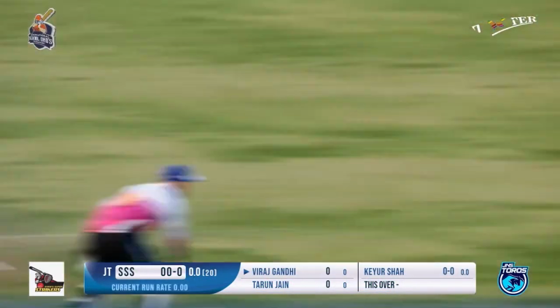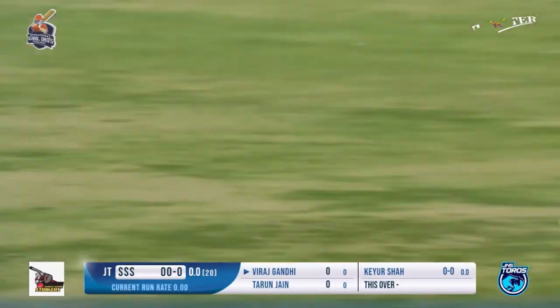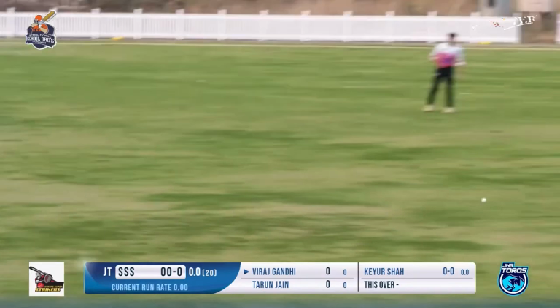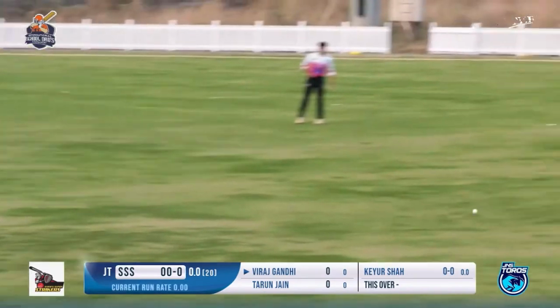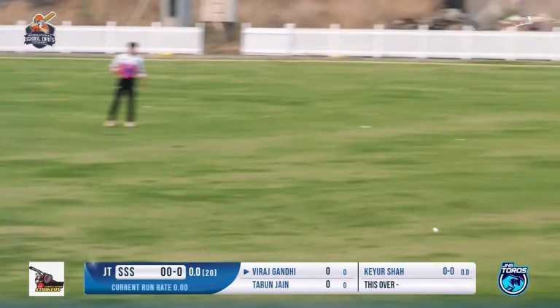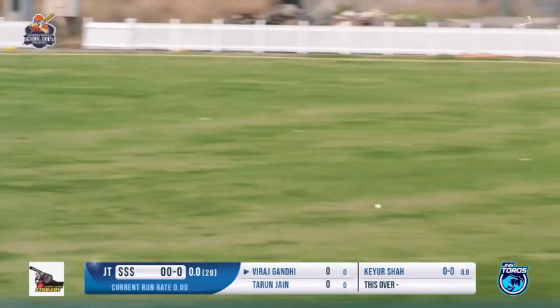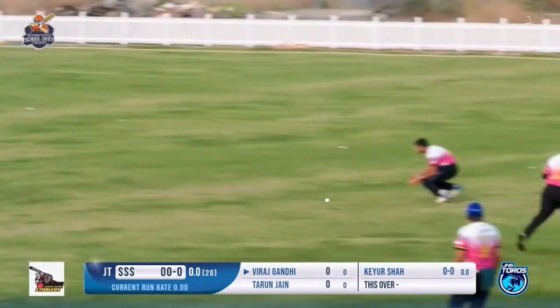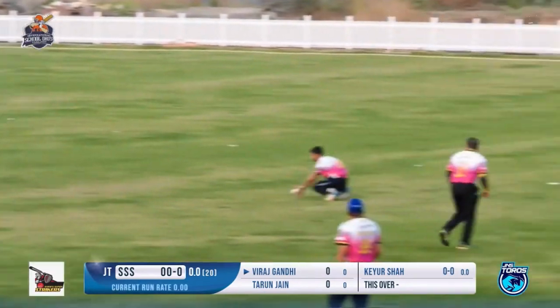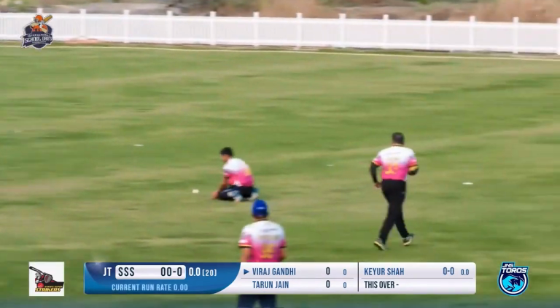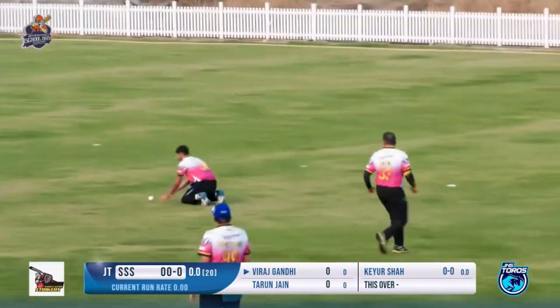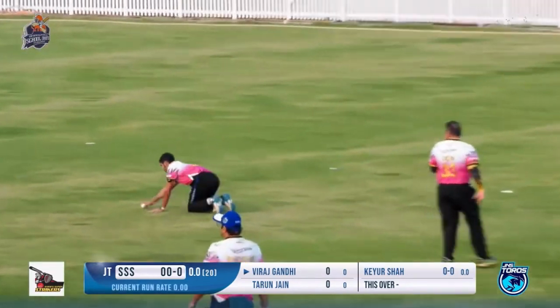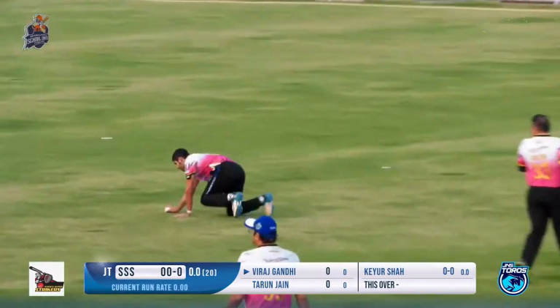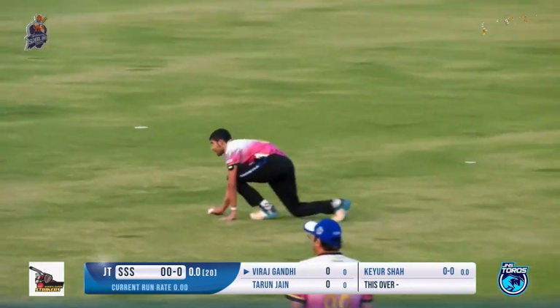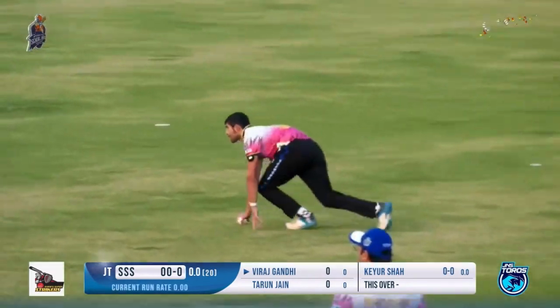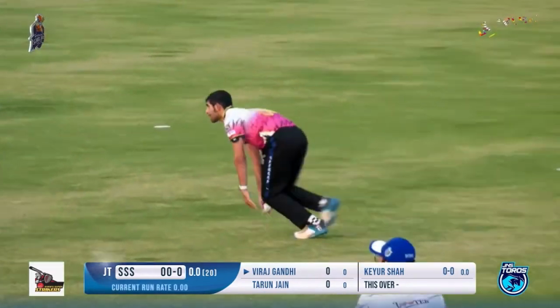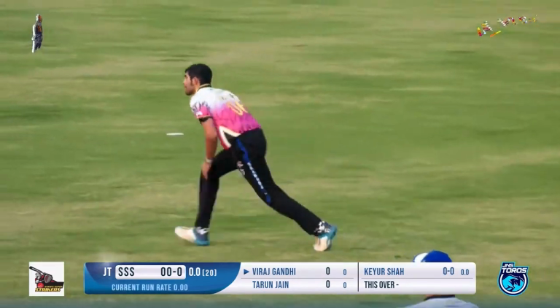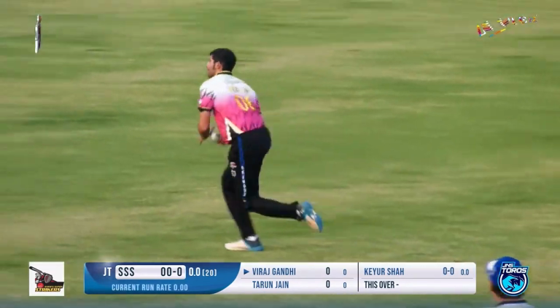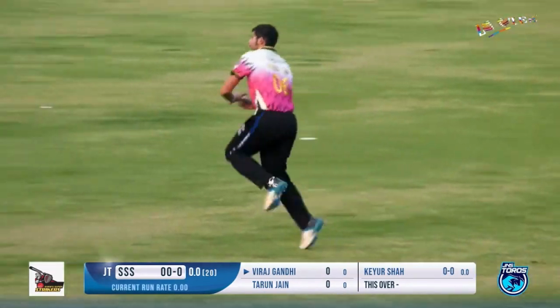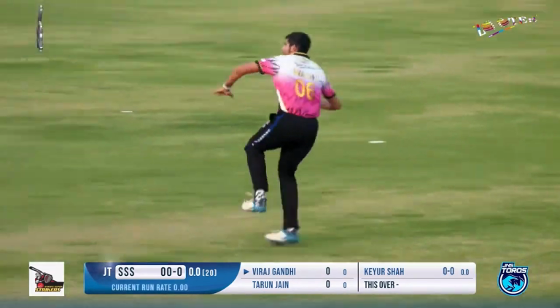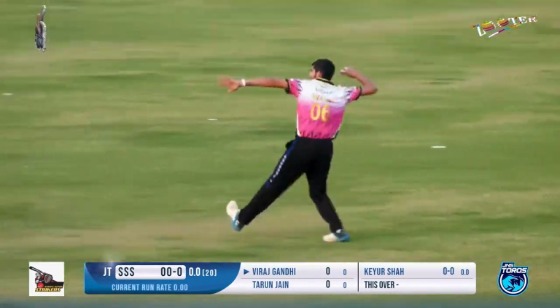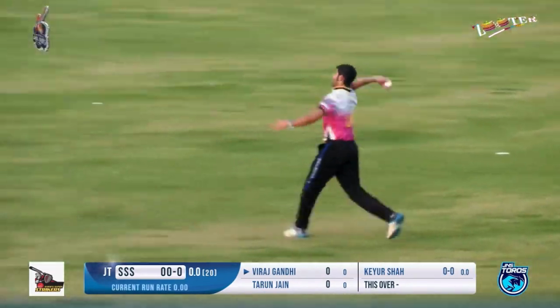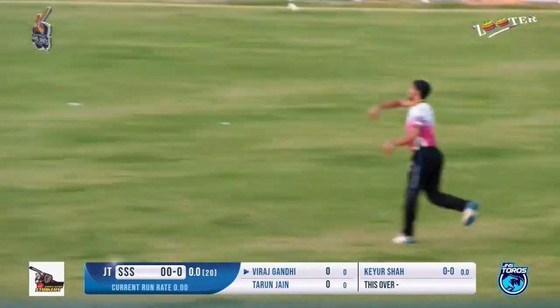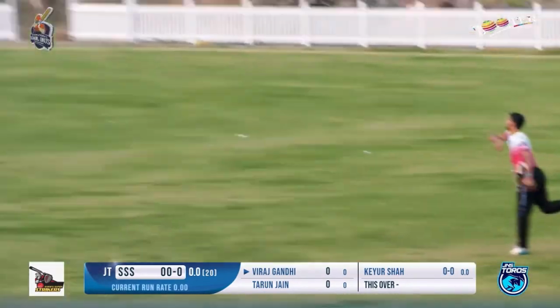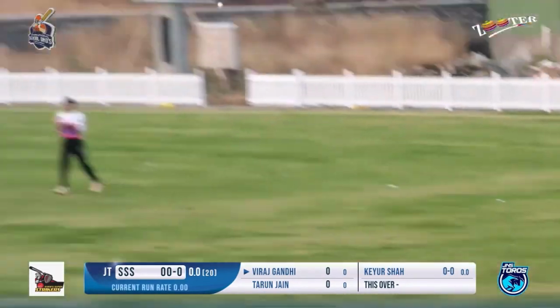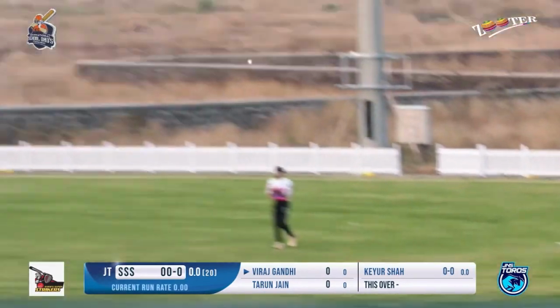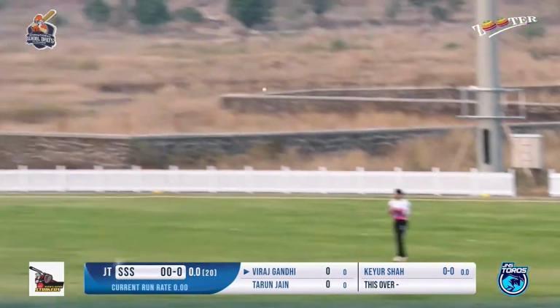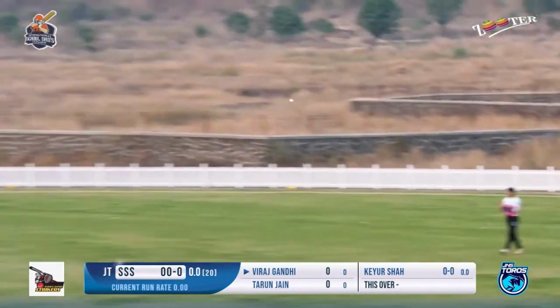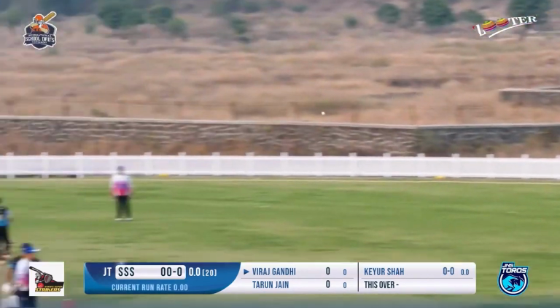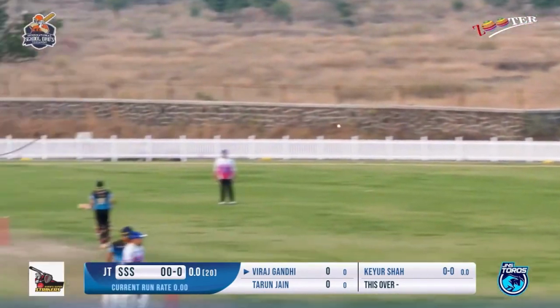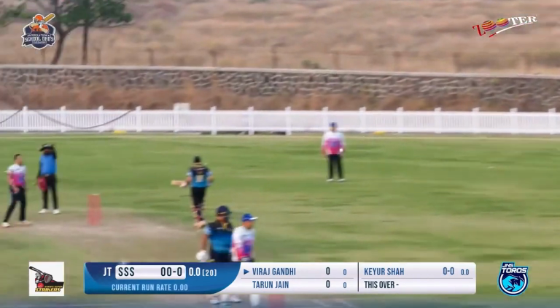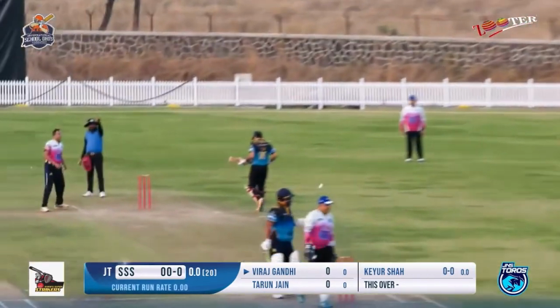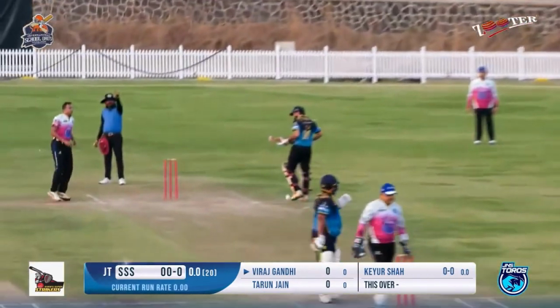First ball of the match, played straight towards the point fielder by Viraj. It's a good start by the bowler.